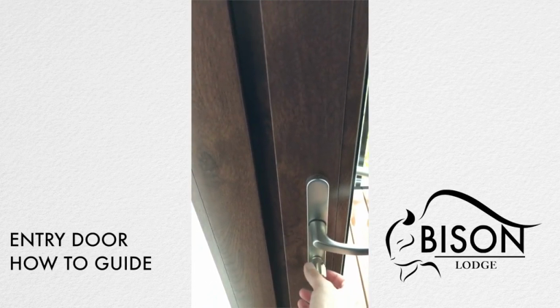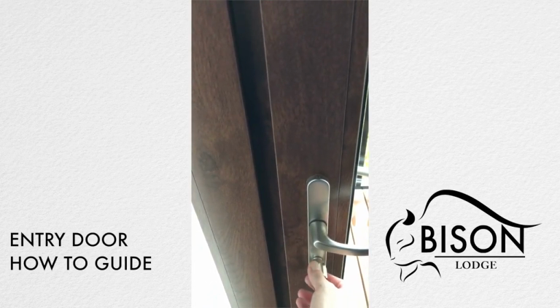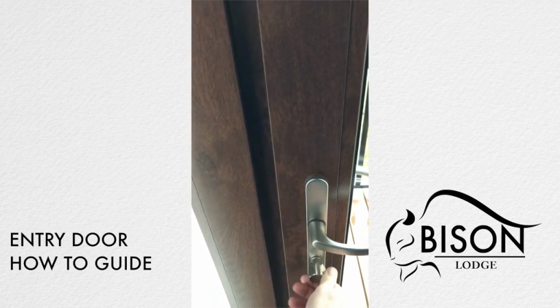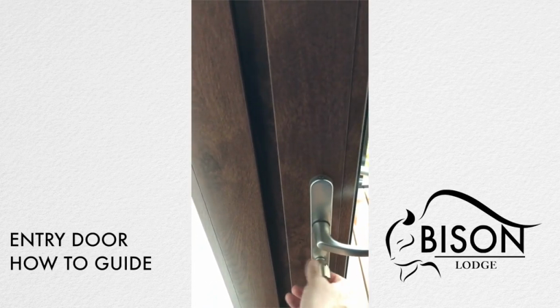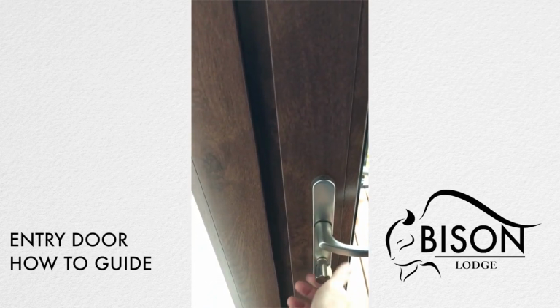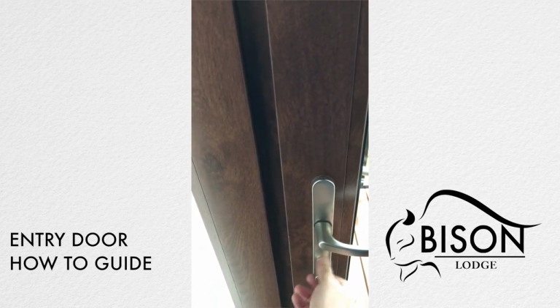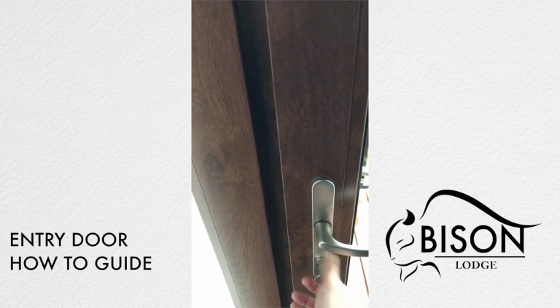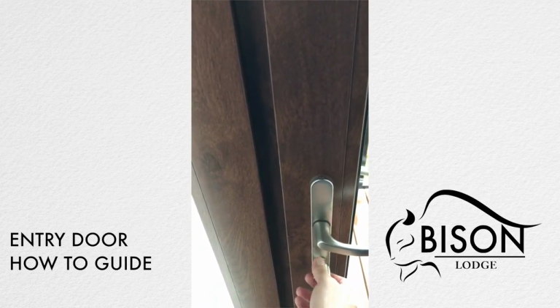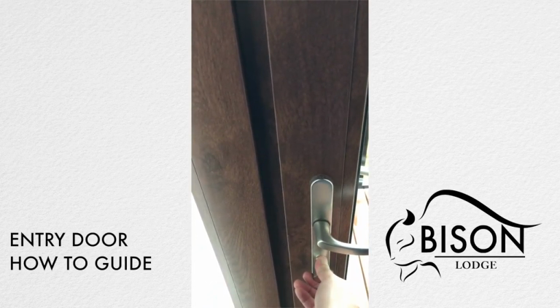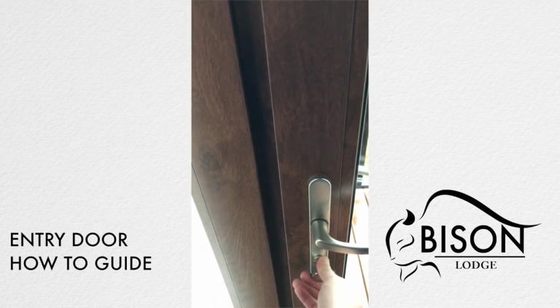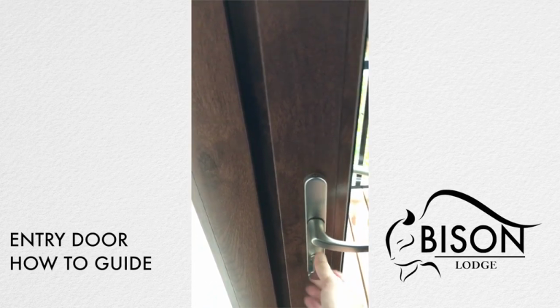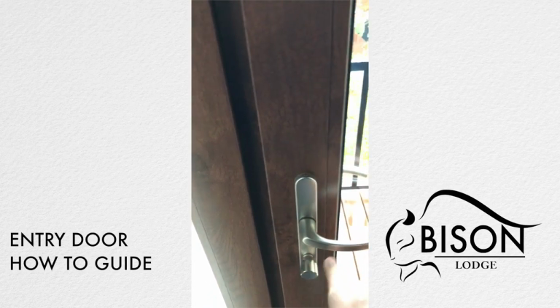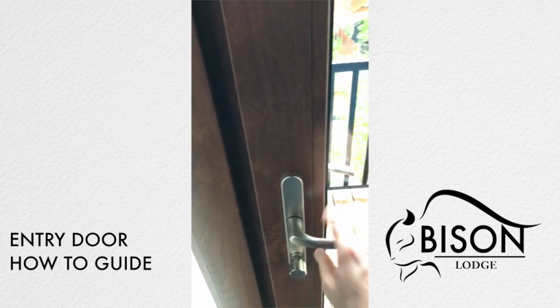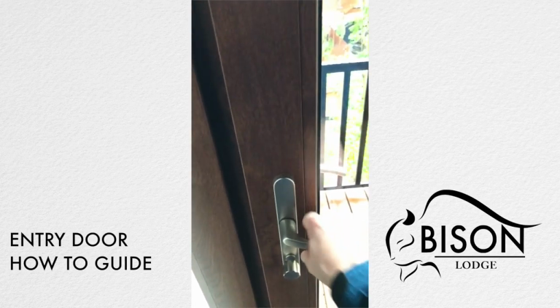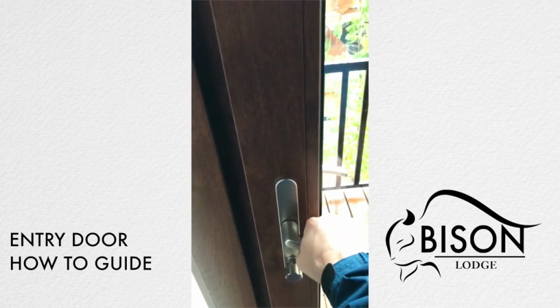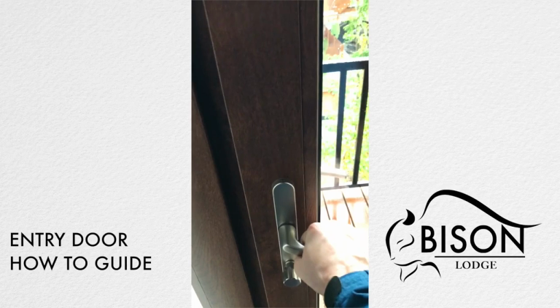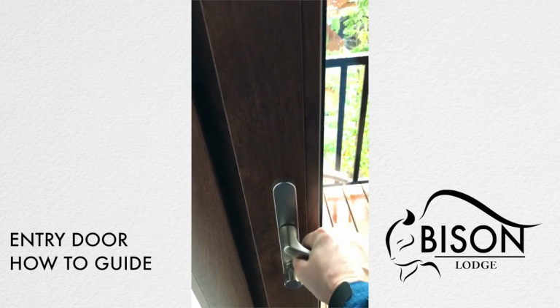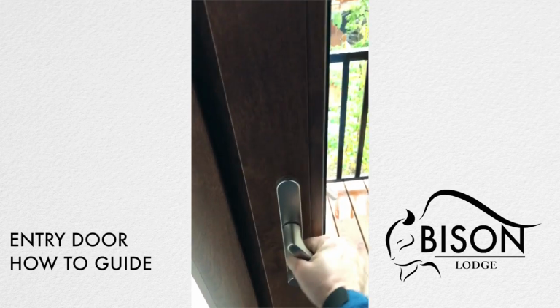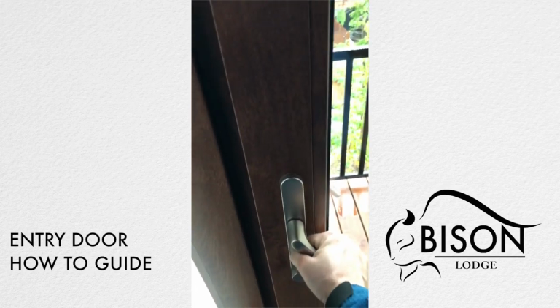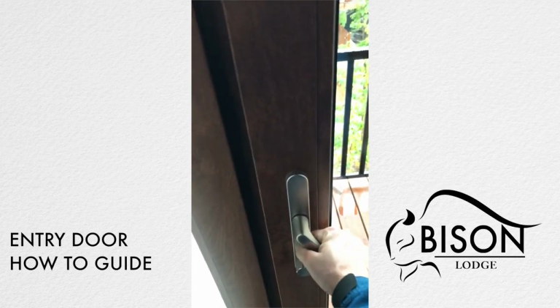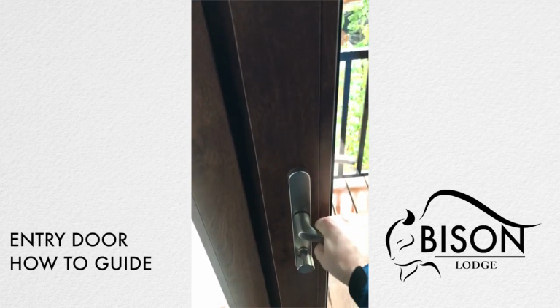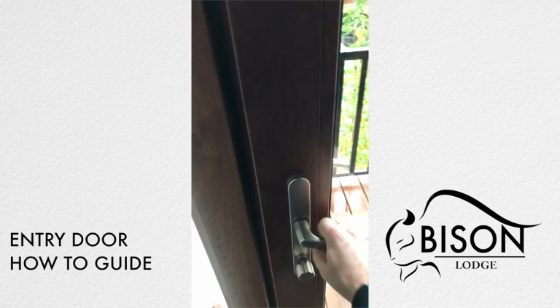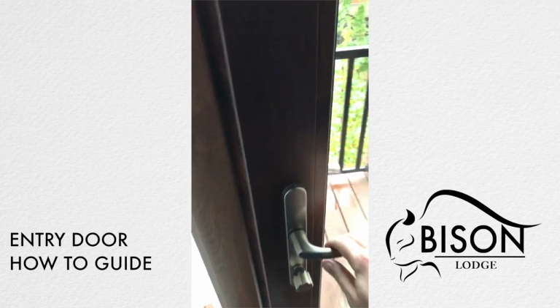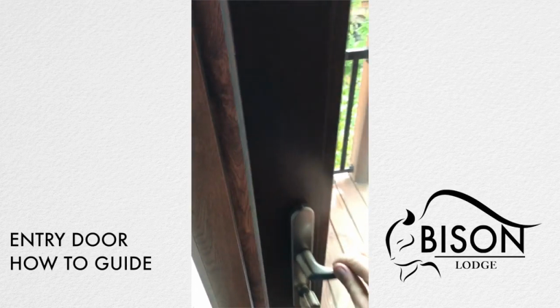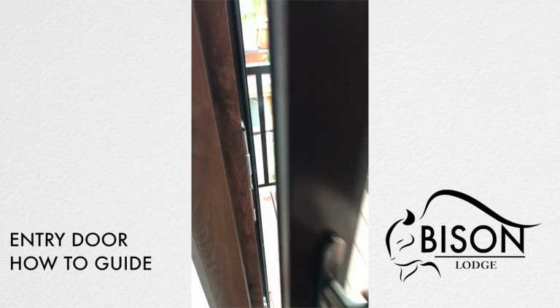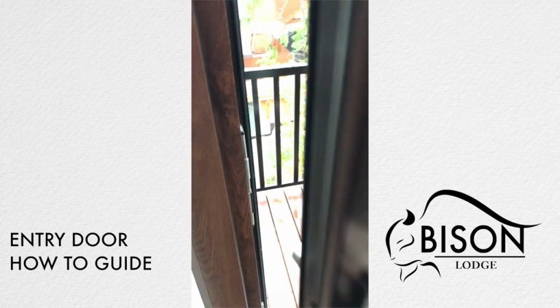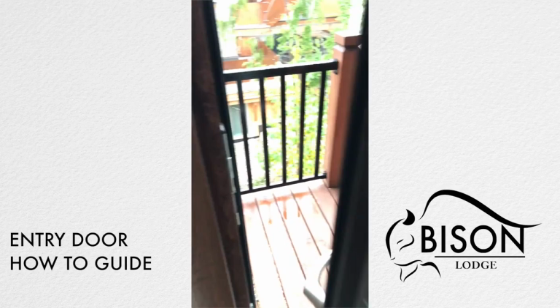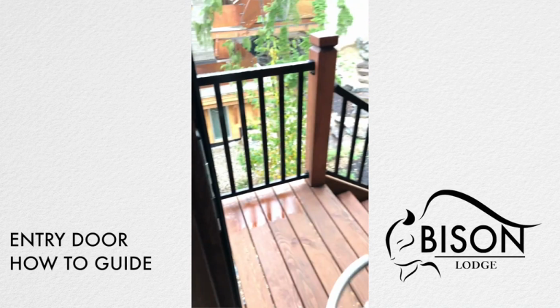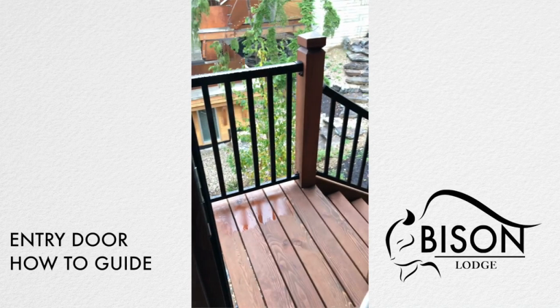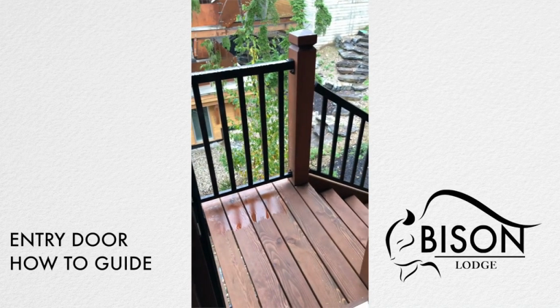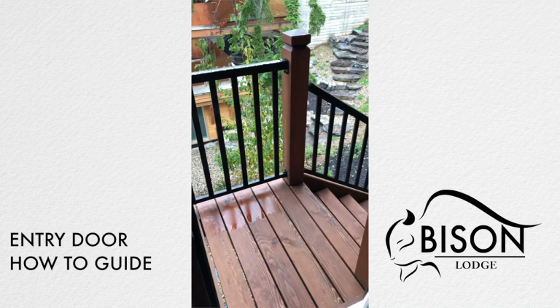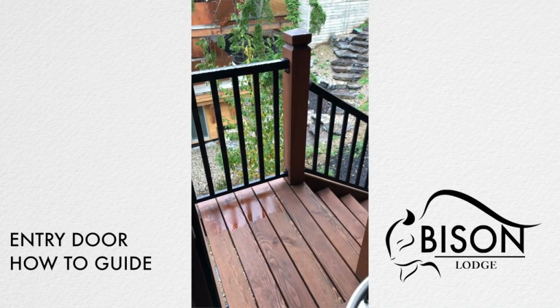To unlock, simply twist all the way to the right, handle down, and you're unlocked.